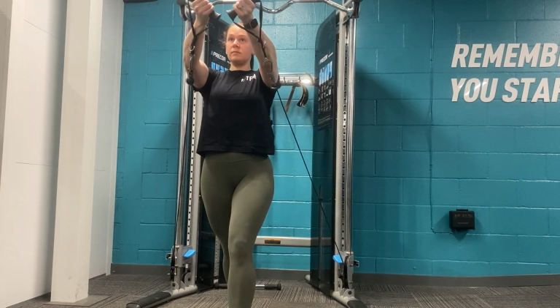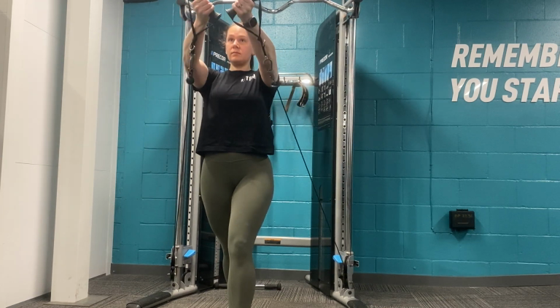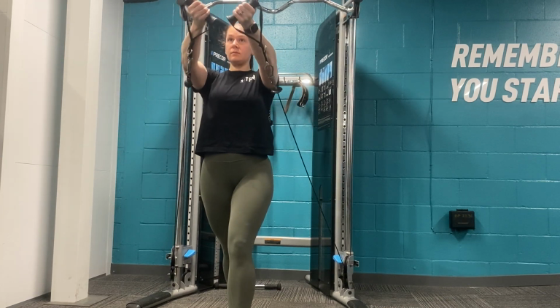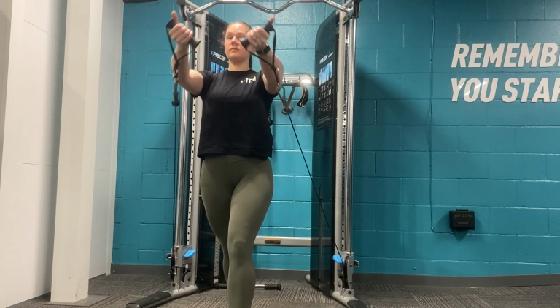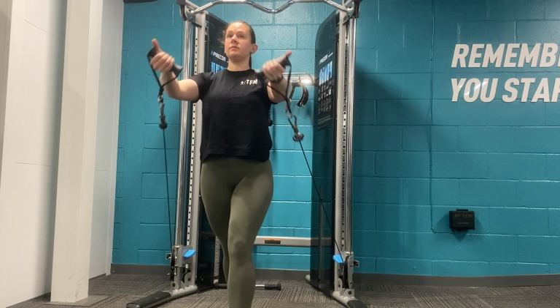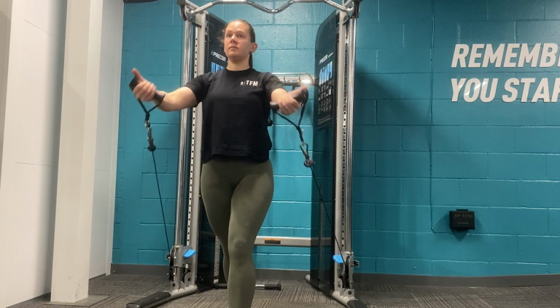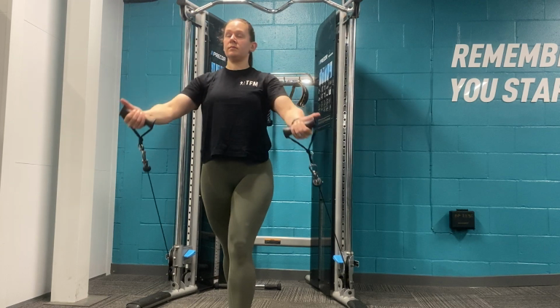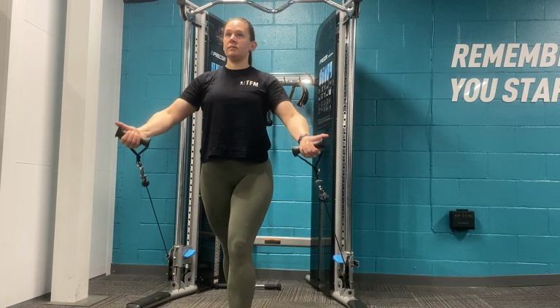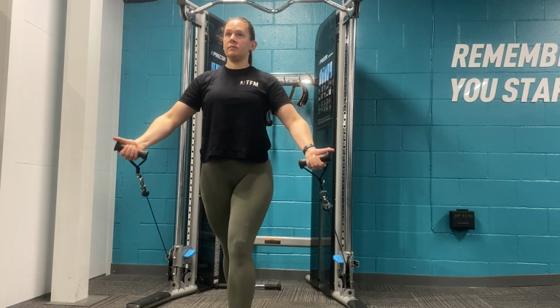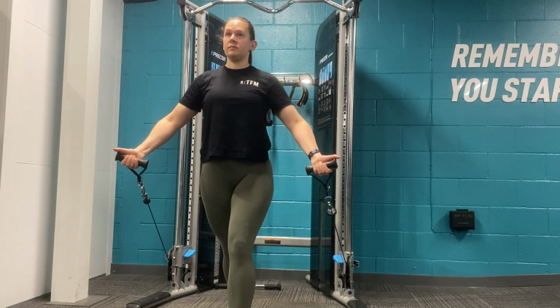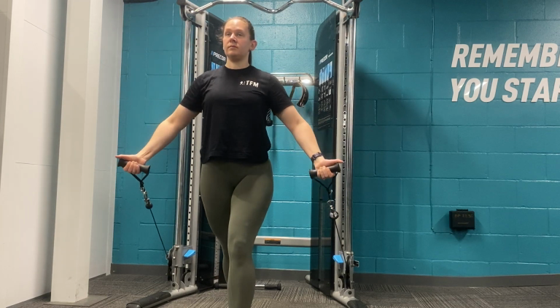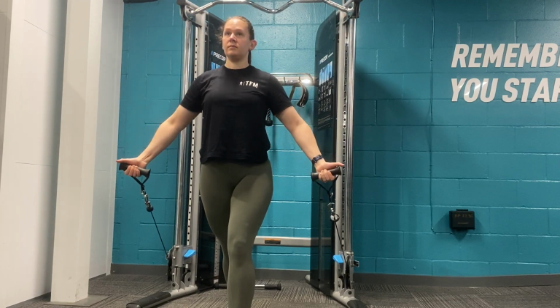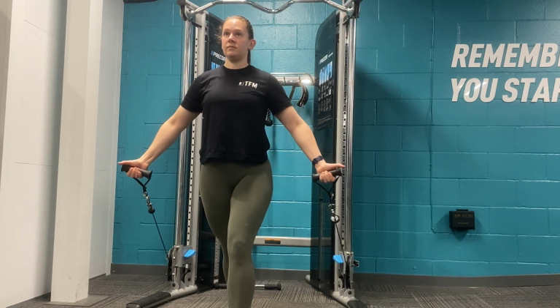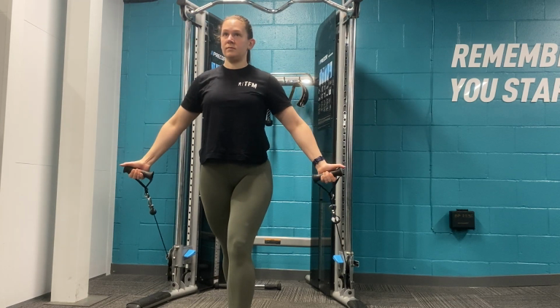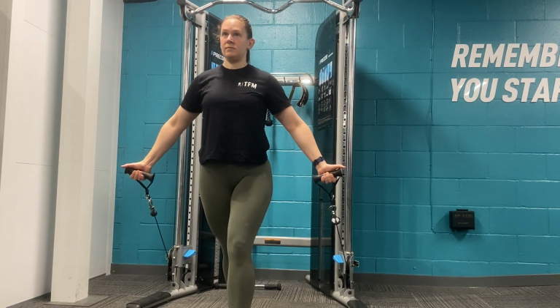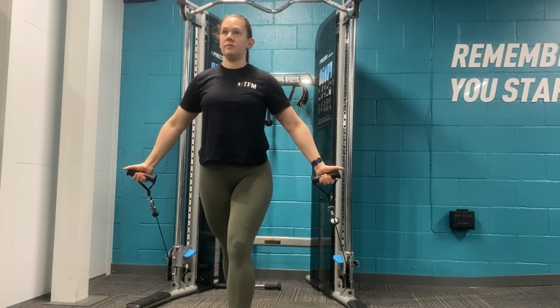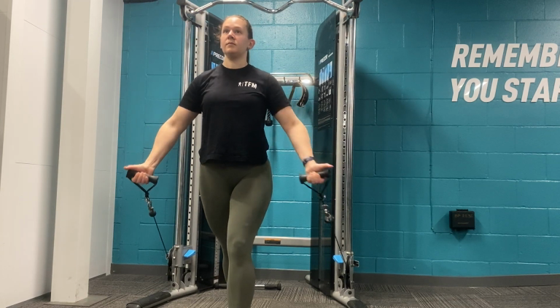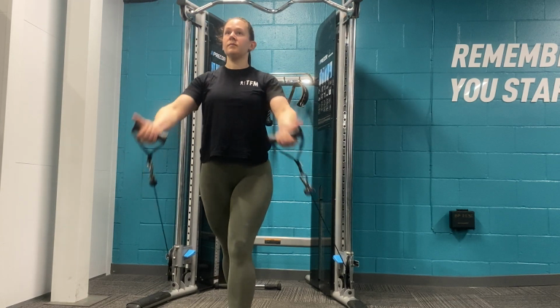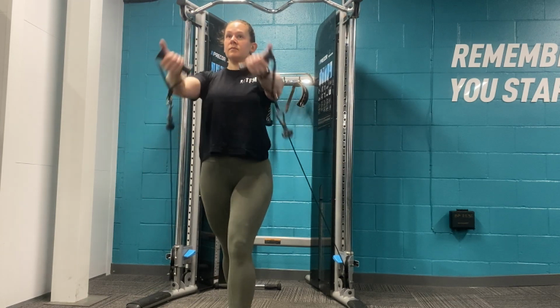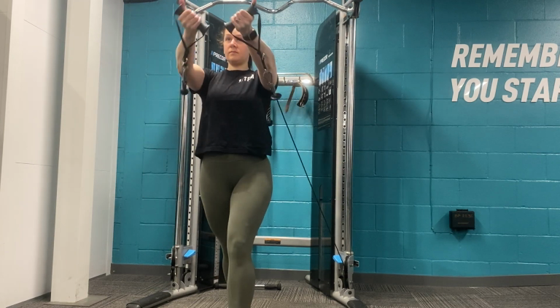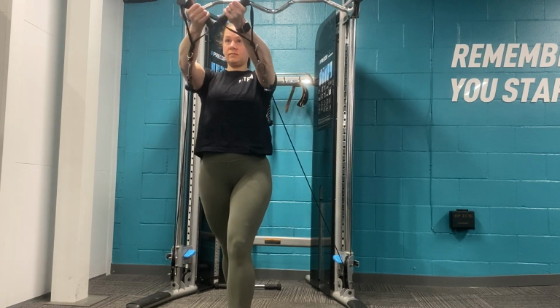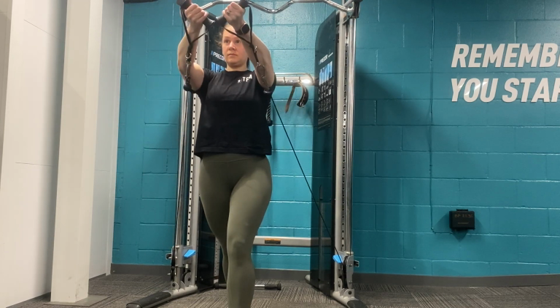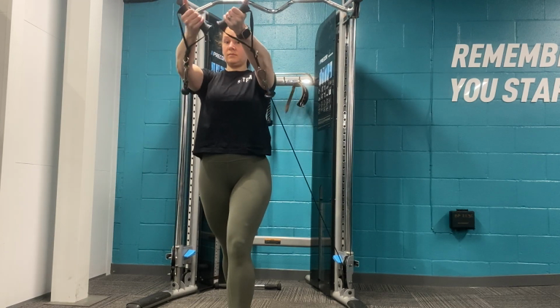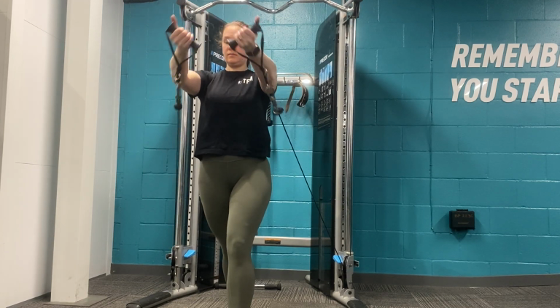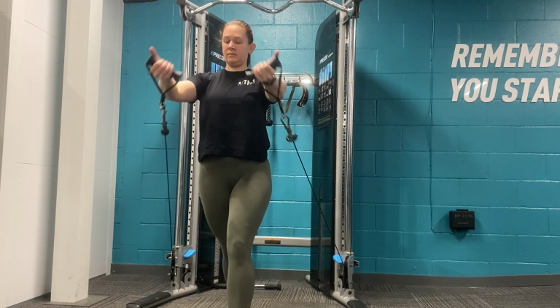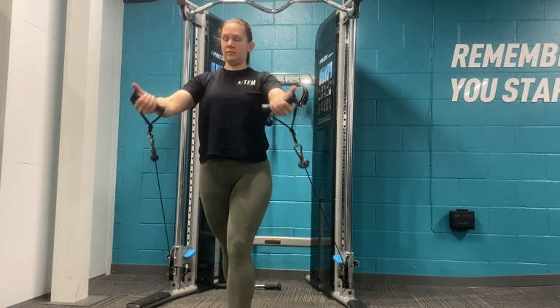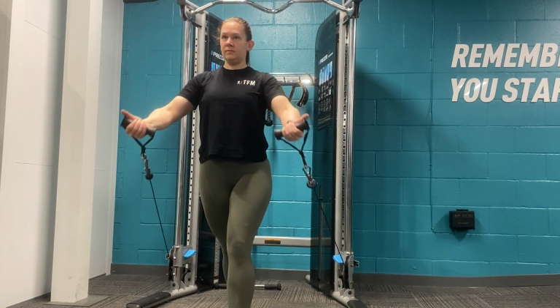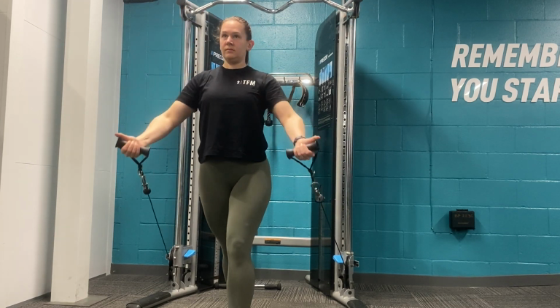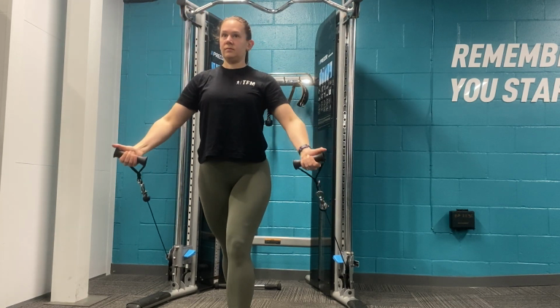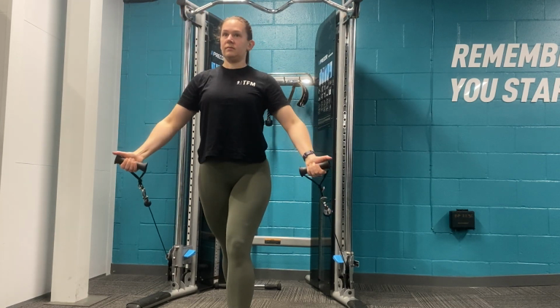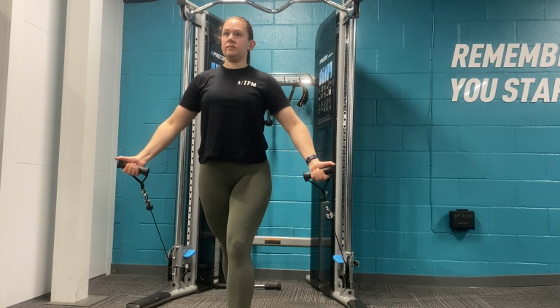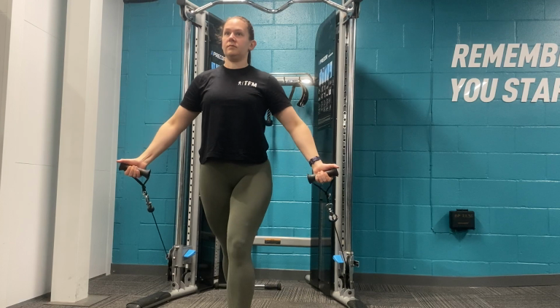Try to avoid letting your arms and hands go back behind you and keep them in line with your body when we come back to the start position.